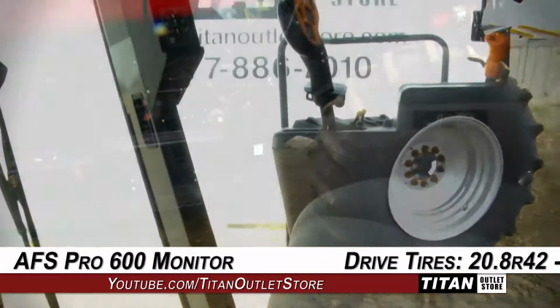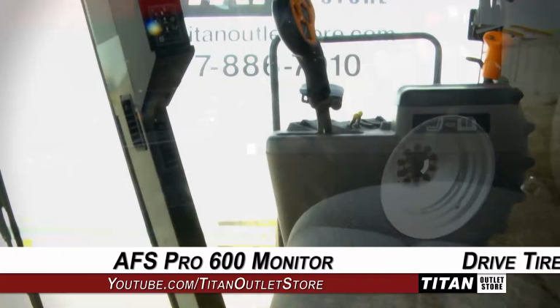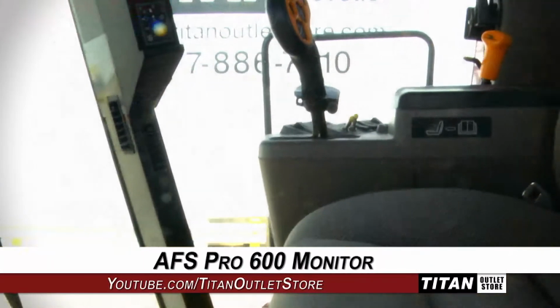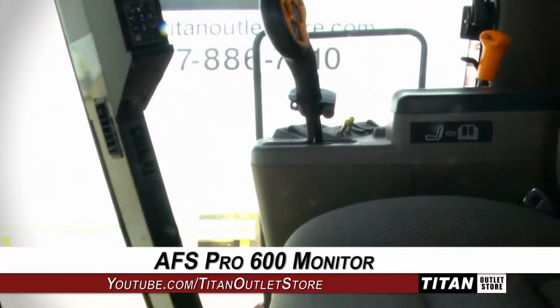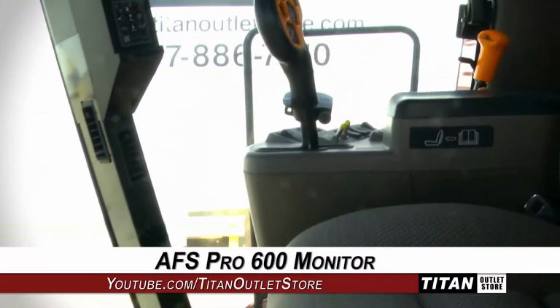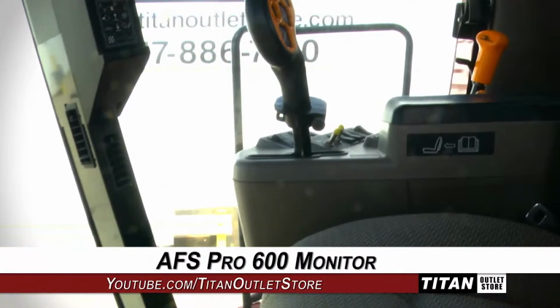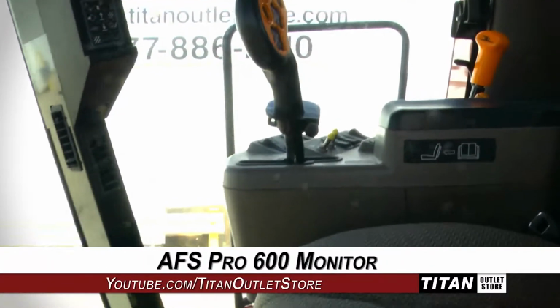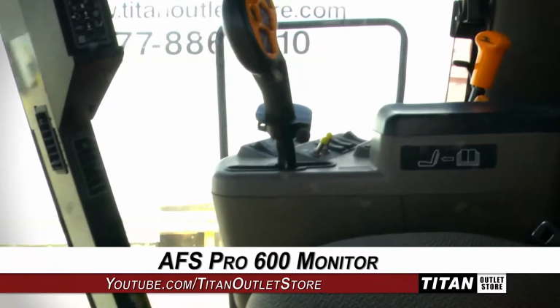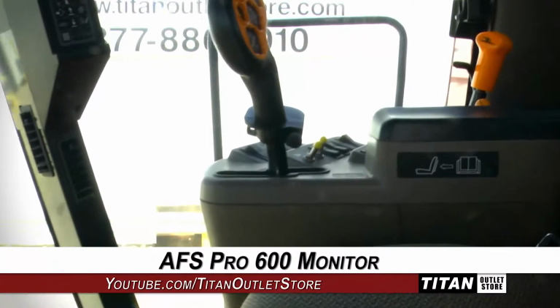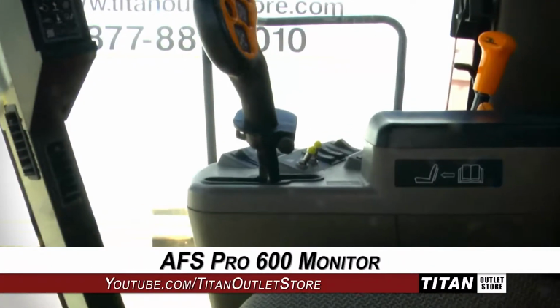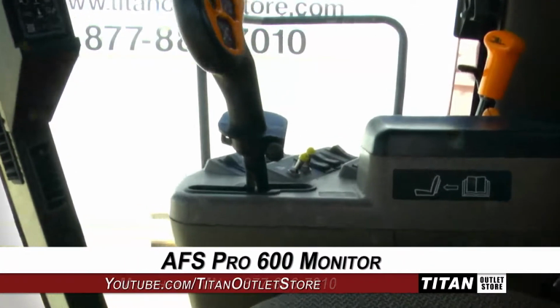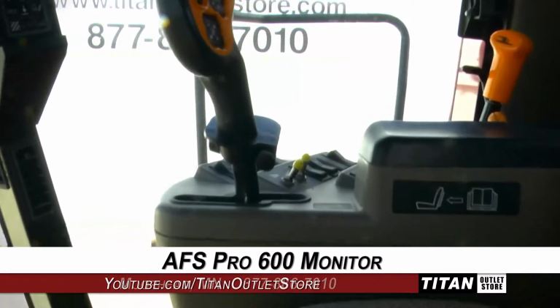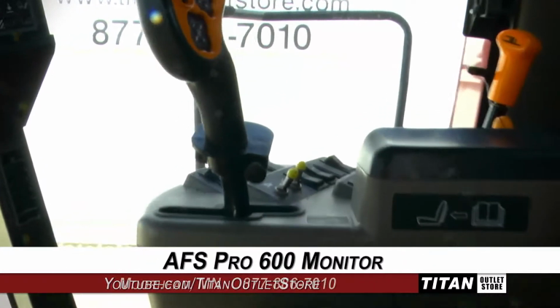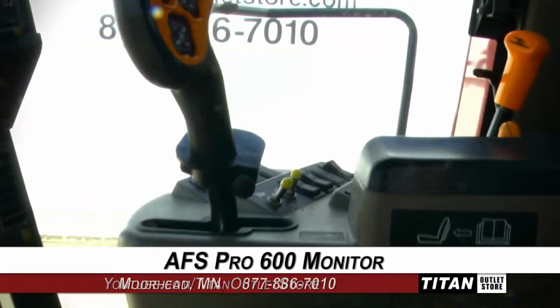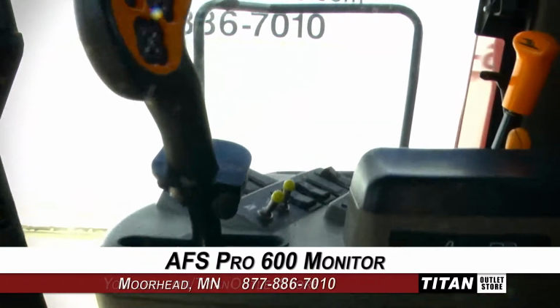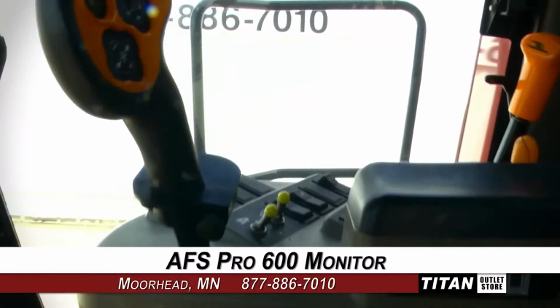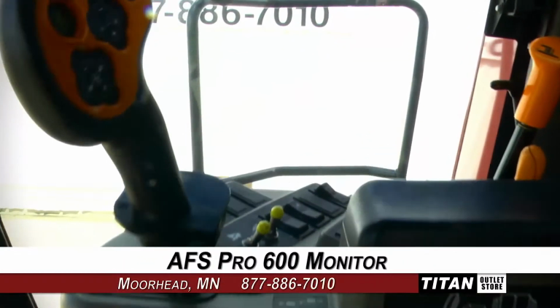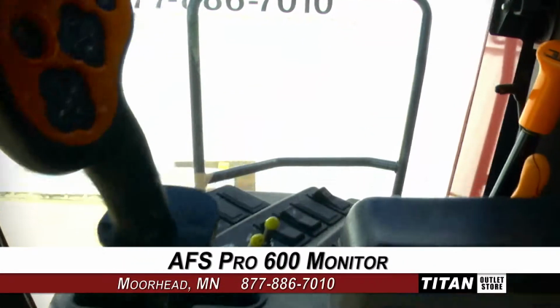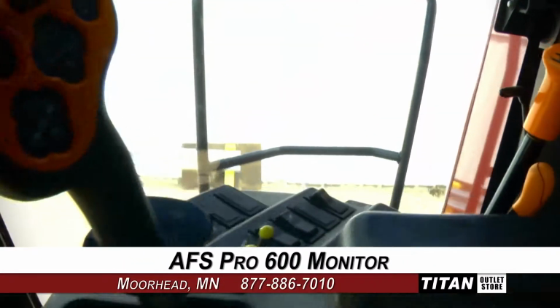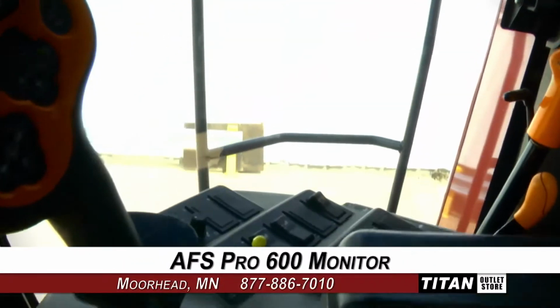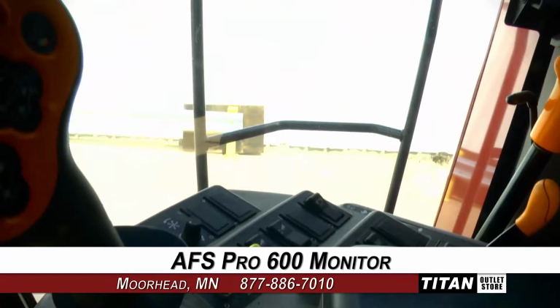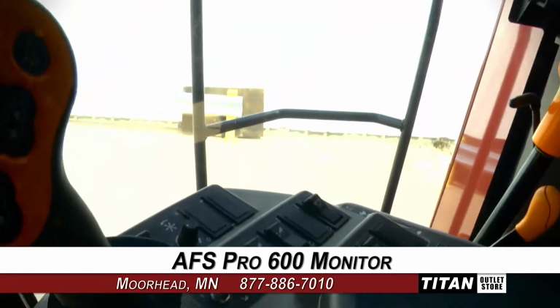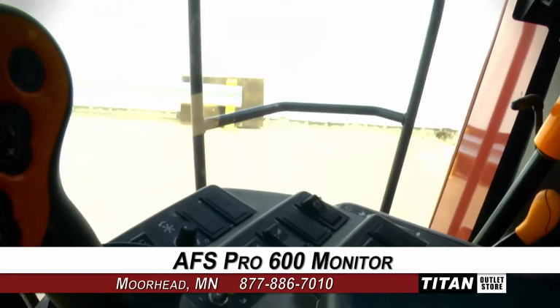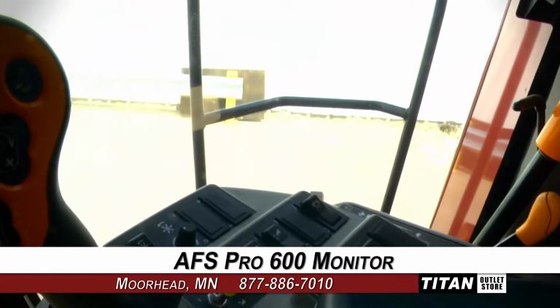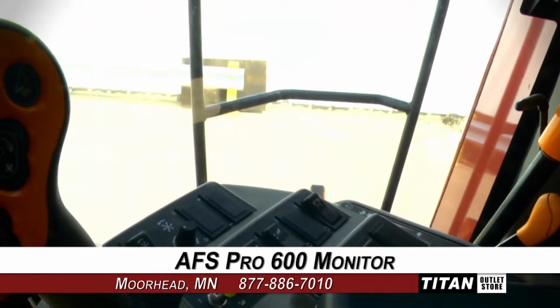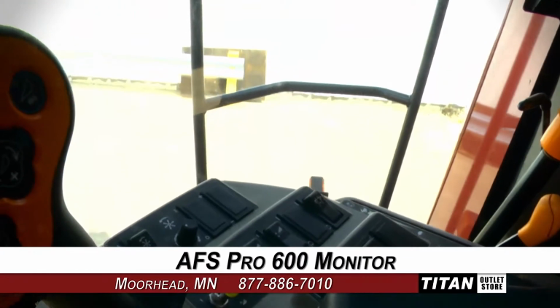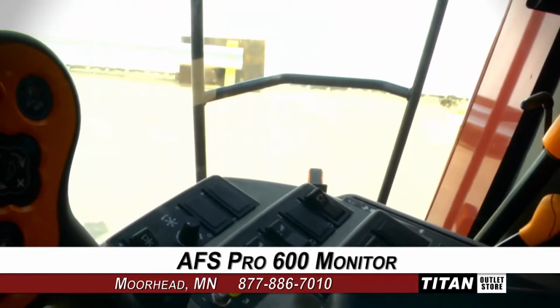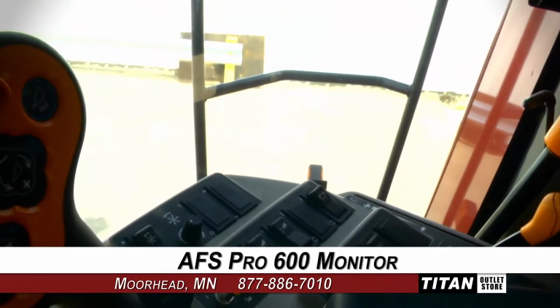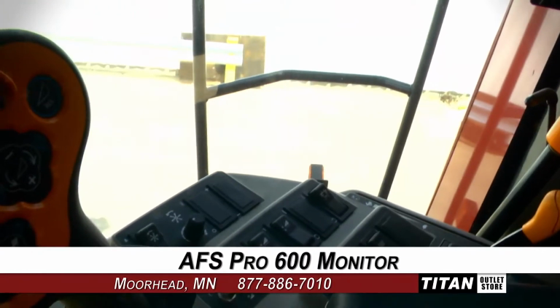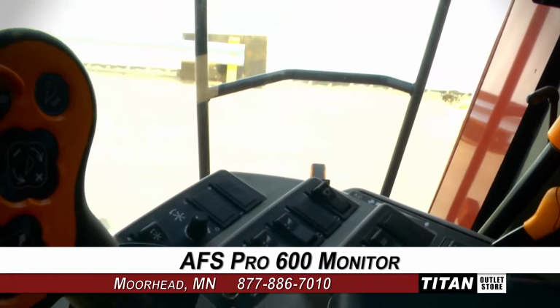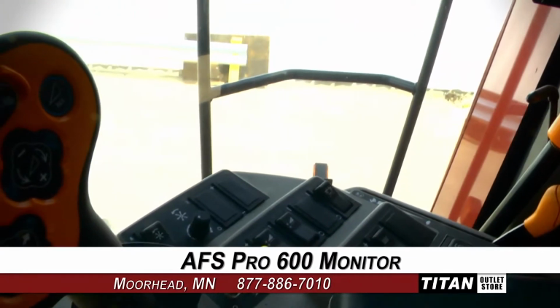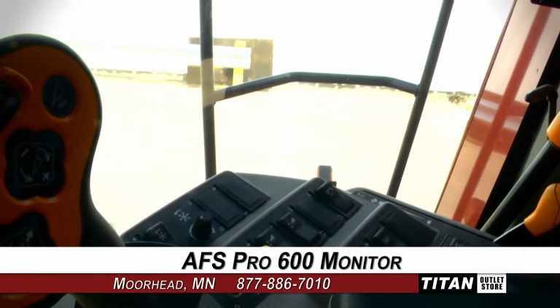The cab is in very good condition. Equipped technologies include an AFS Pro 600 monitor.